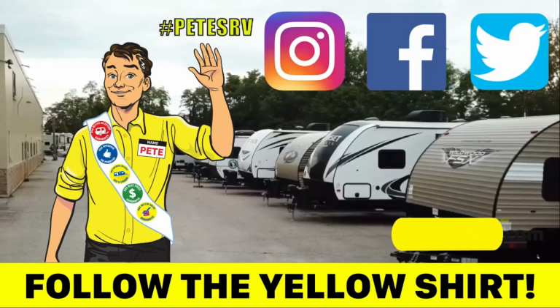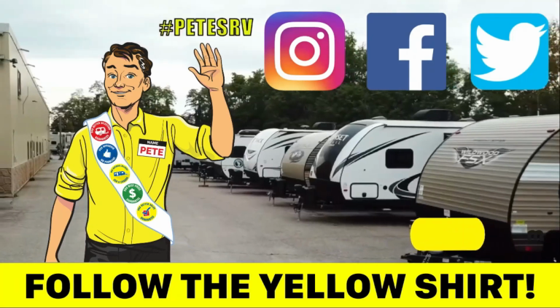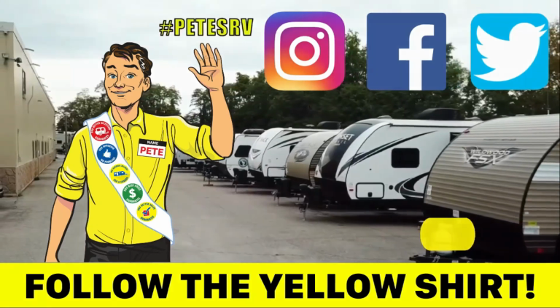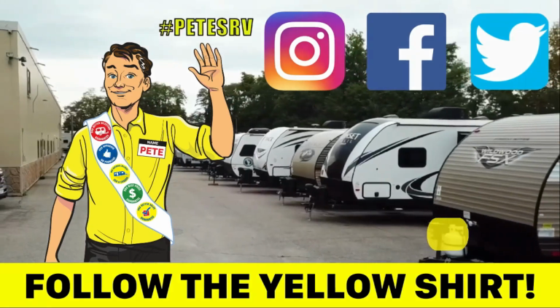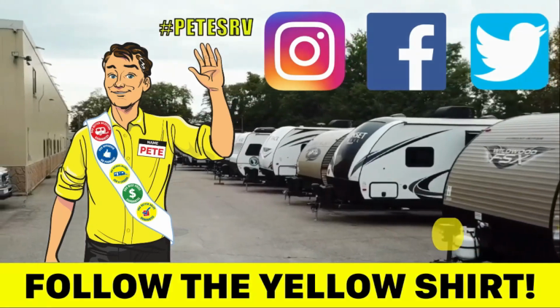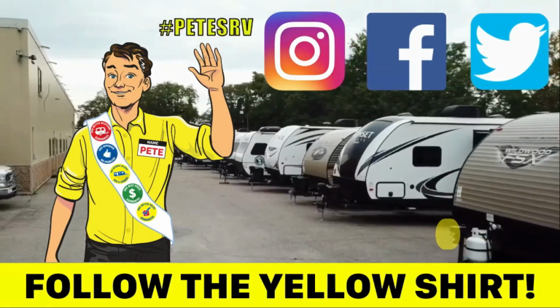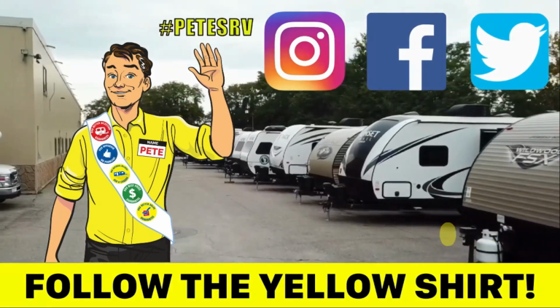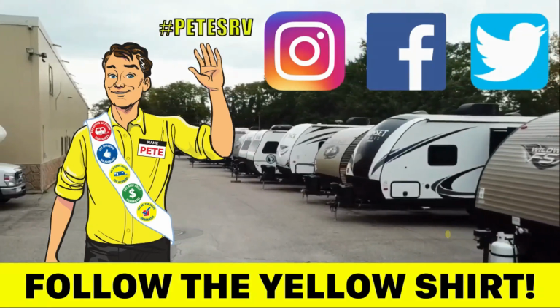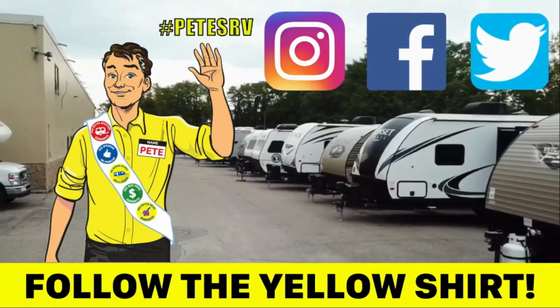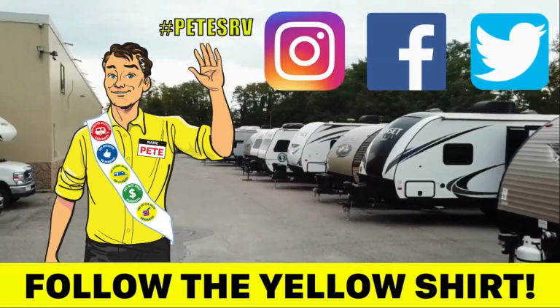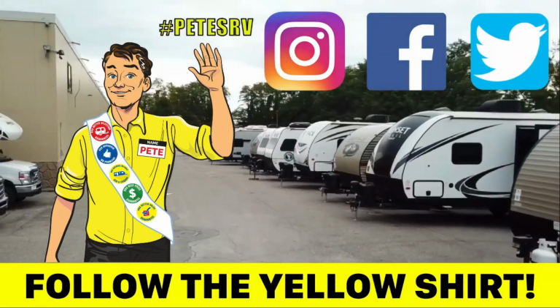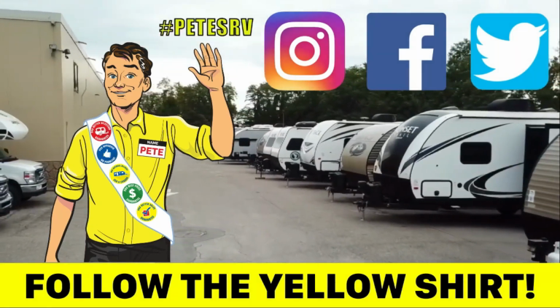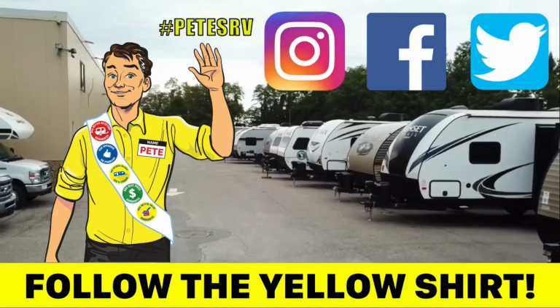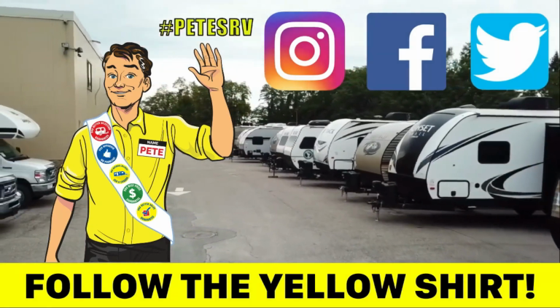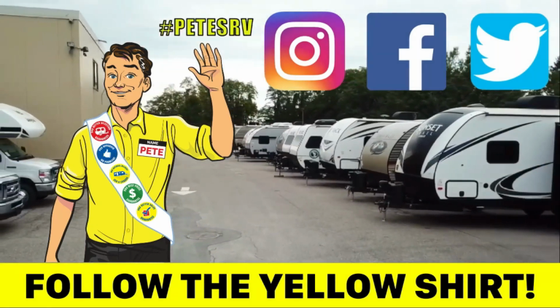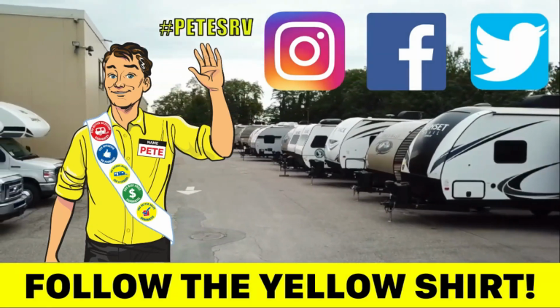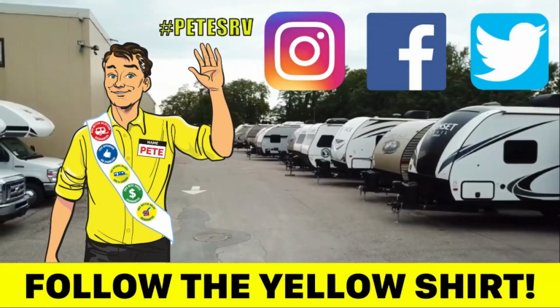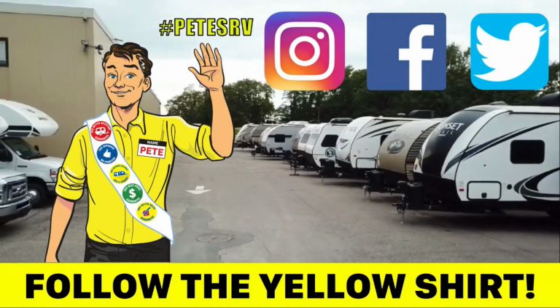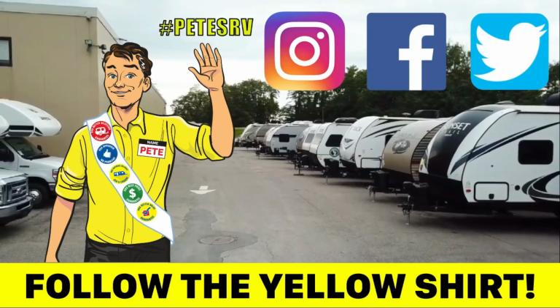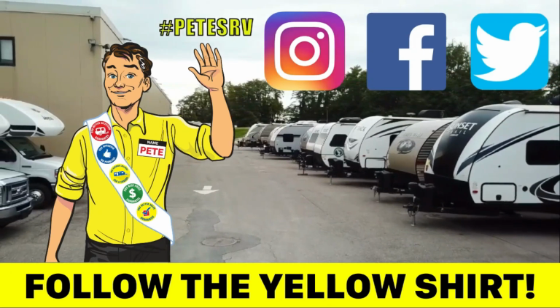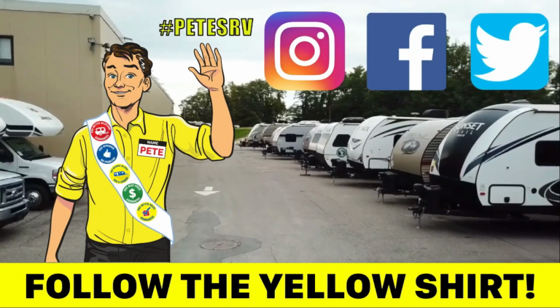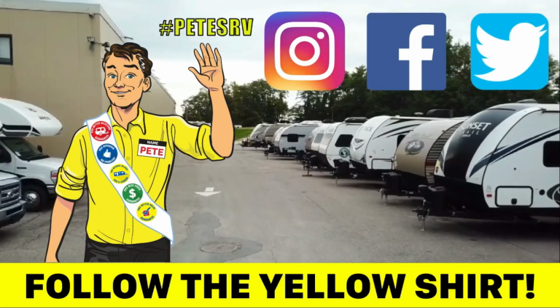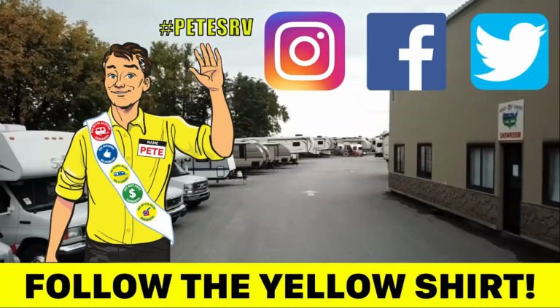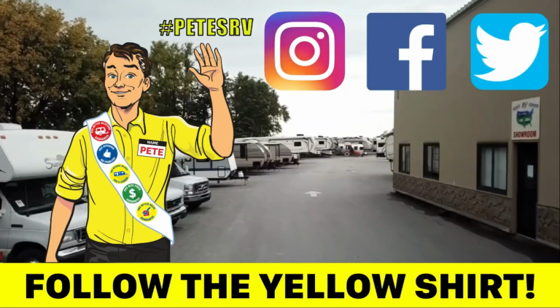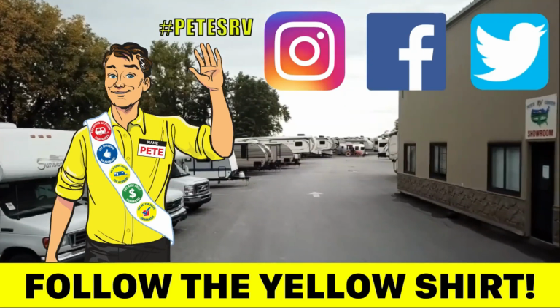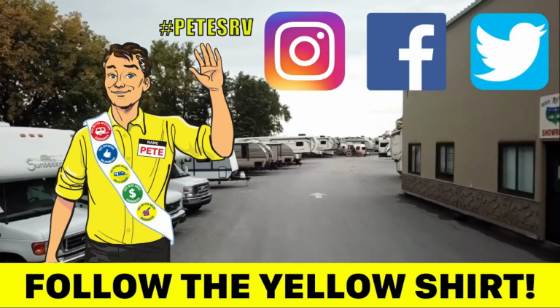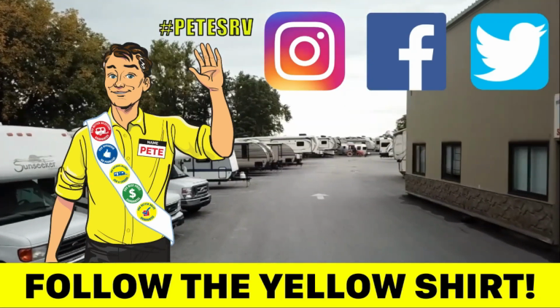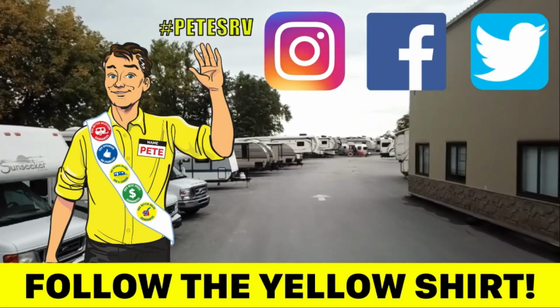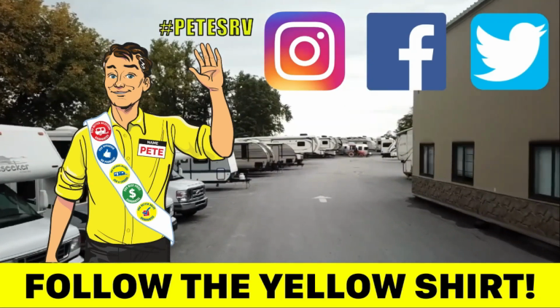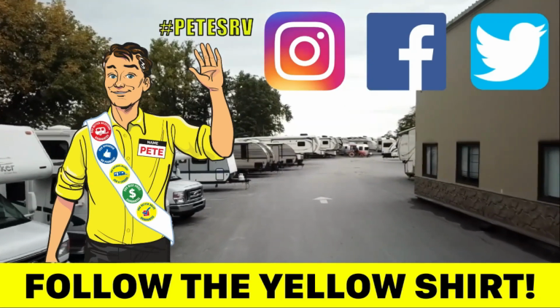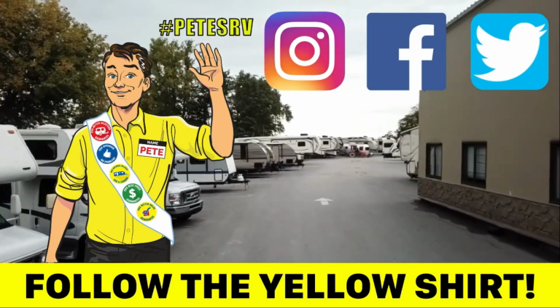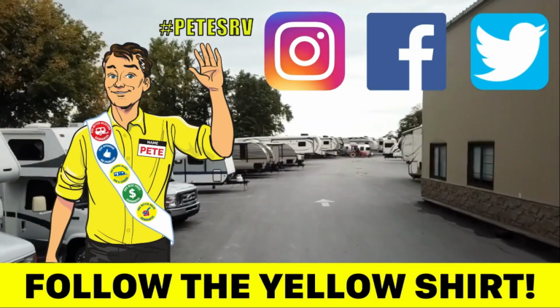Very much recommended — get yourself a vent cover, put it over your vents. And if you're anything like me, a black one over the bedroom is going to allow you to sleep a little bit longer in the morning. Thanks for watching Pete's RV TV with Randy today. I look forward to seeing you on the road and happy camping!